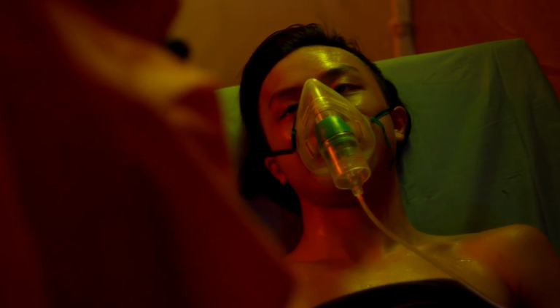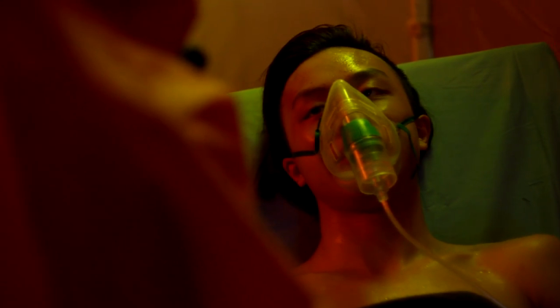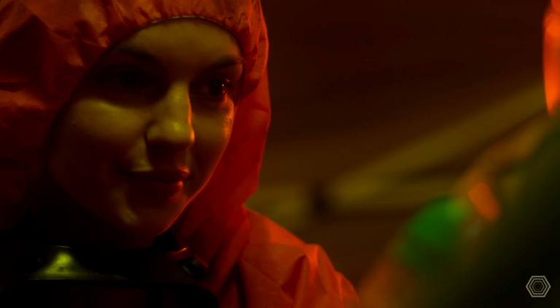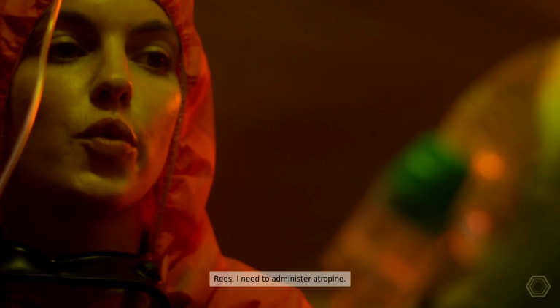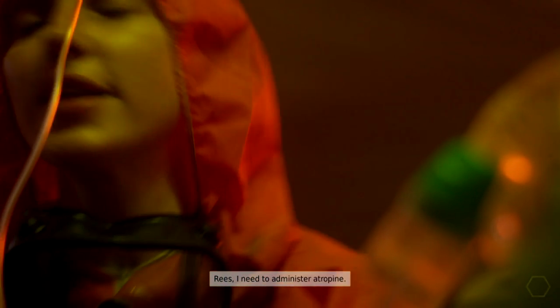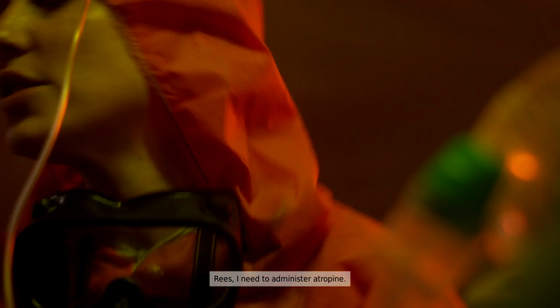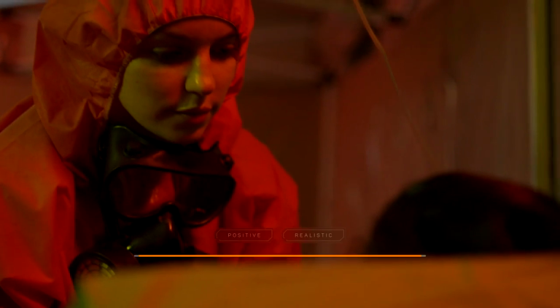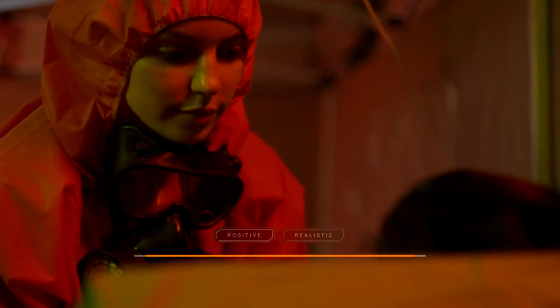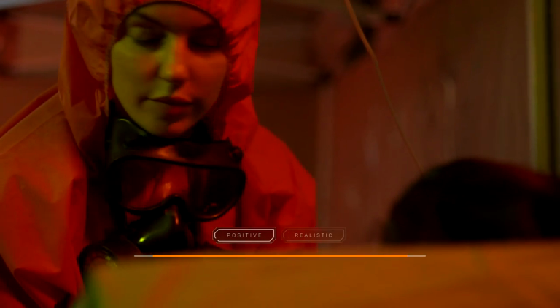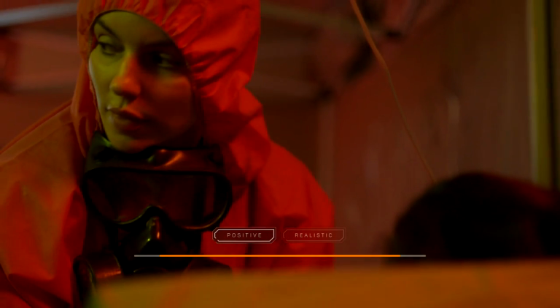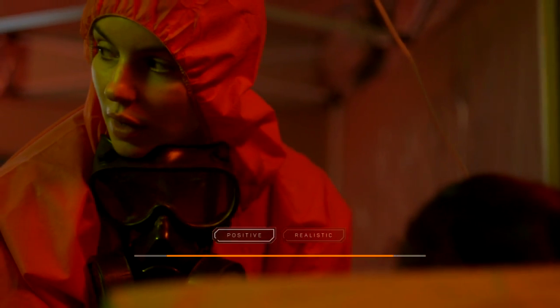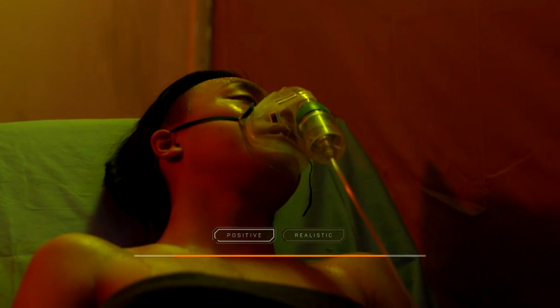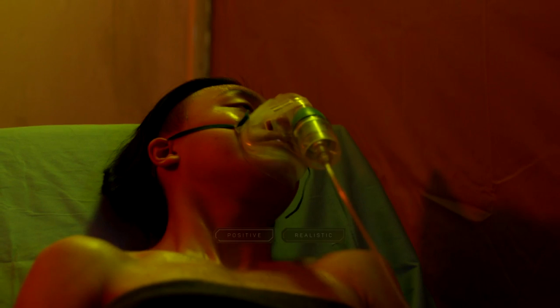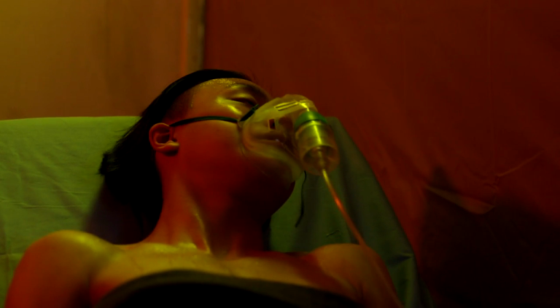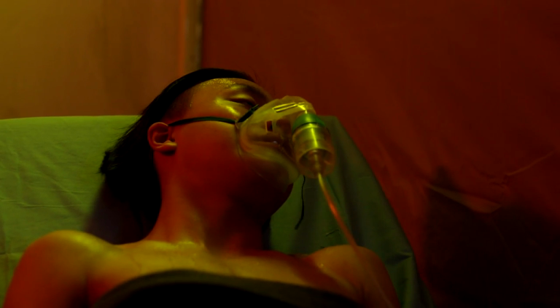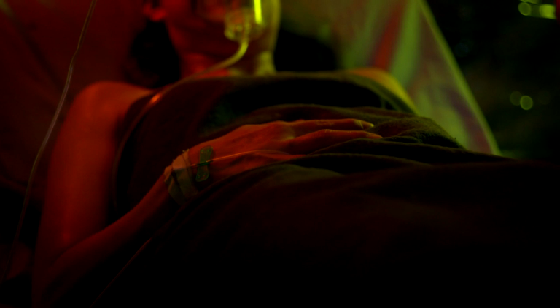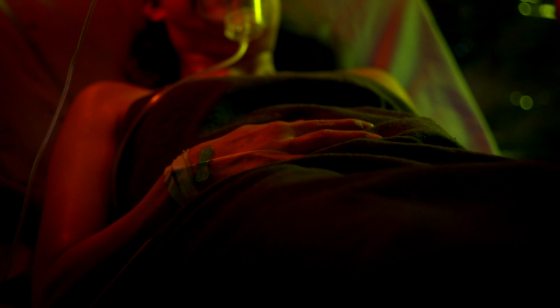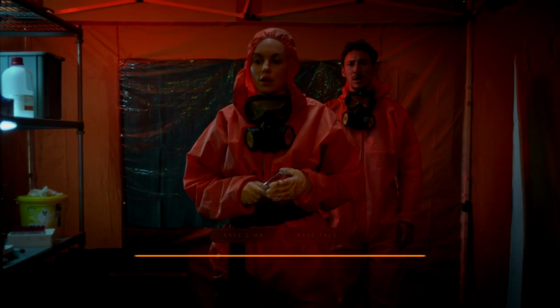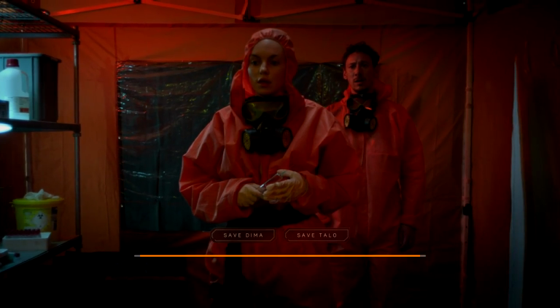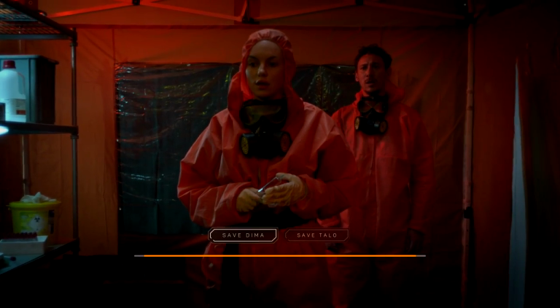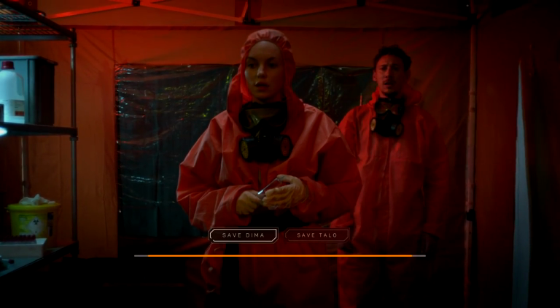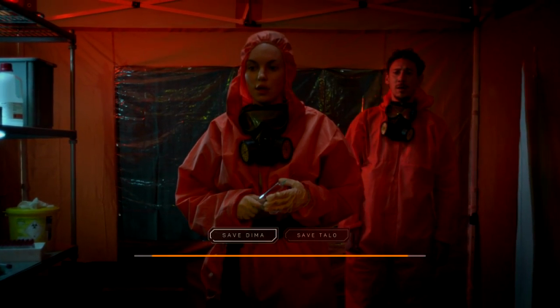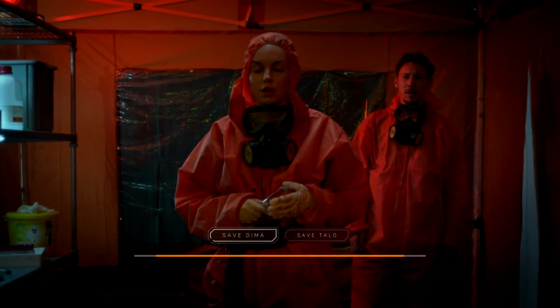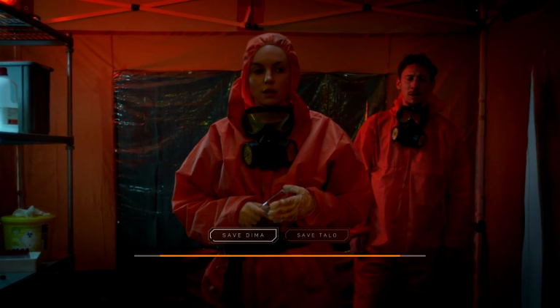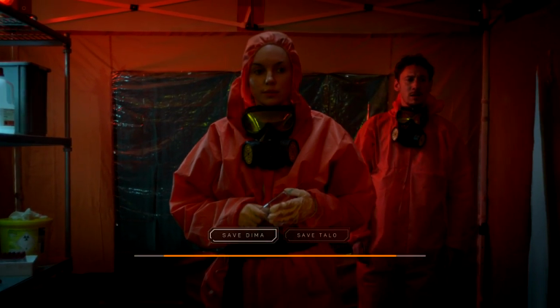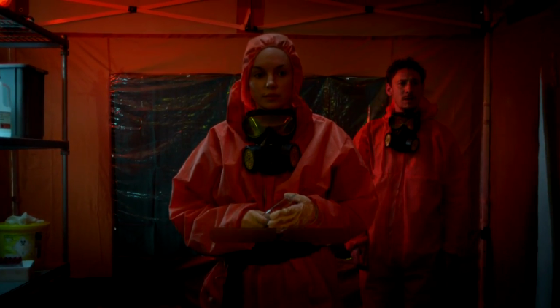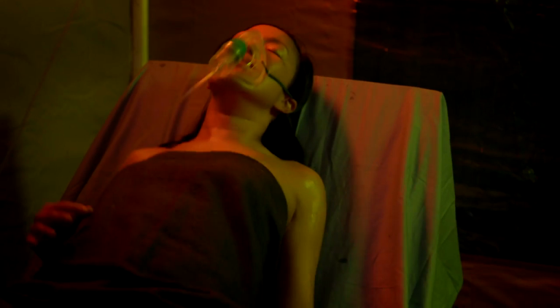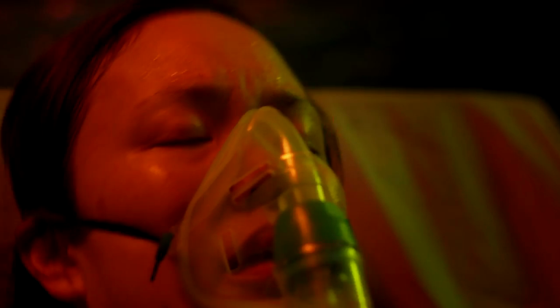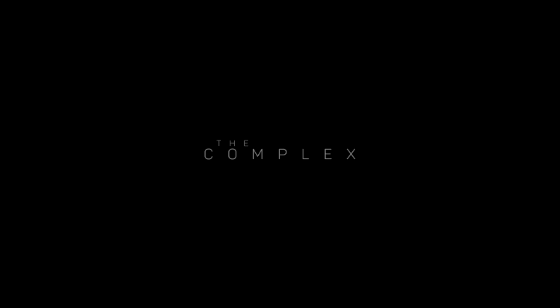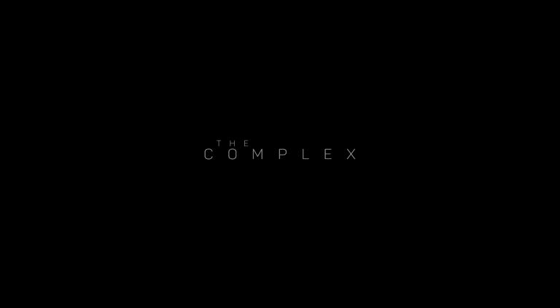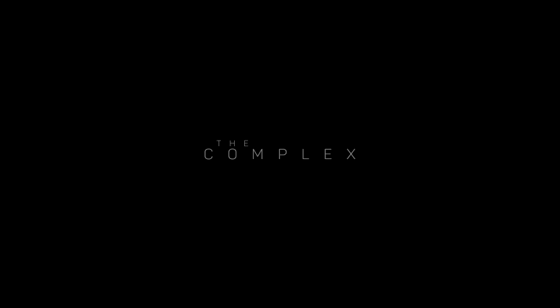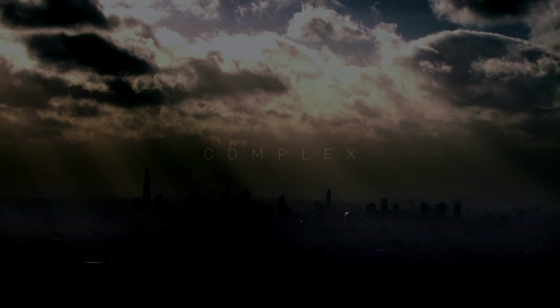So in the prologue, we are going to go lighthearted, then positive, and then save Dima. So just the first choice for the first three choices.